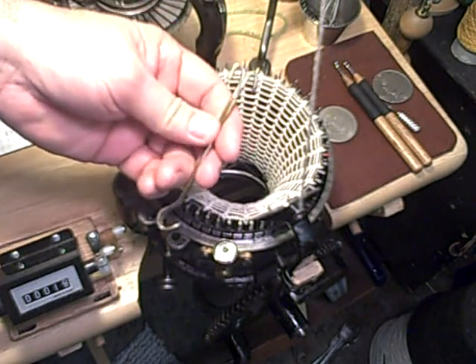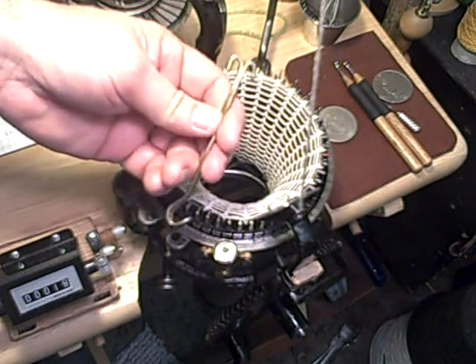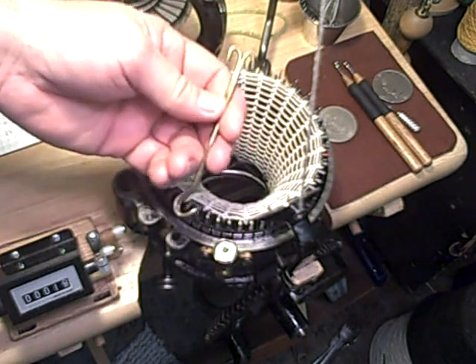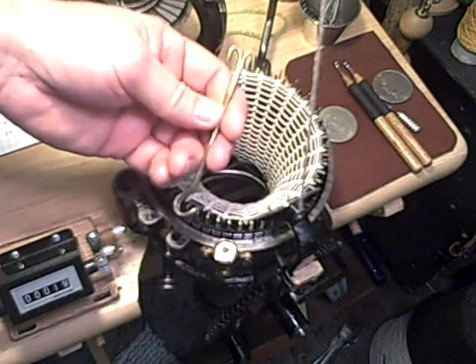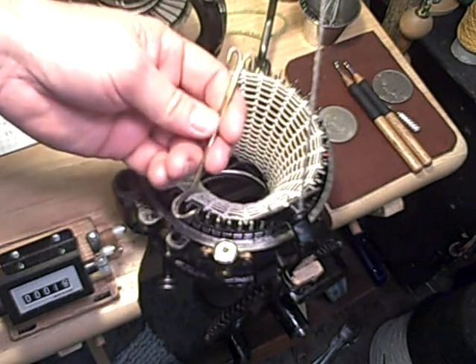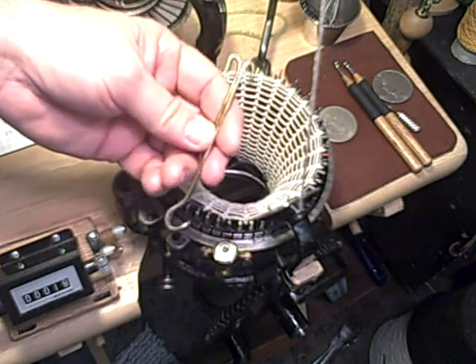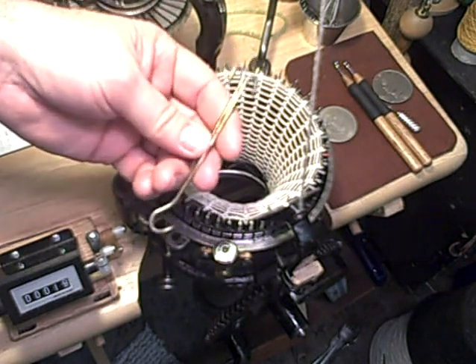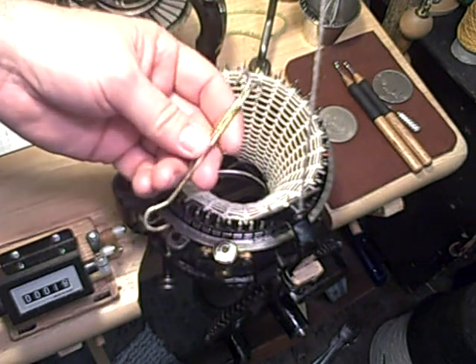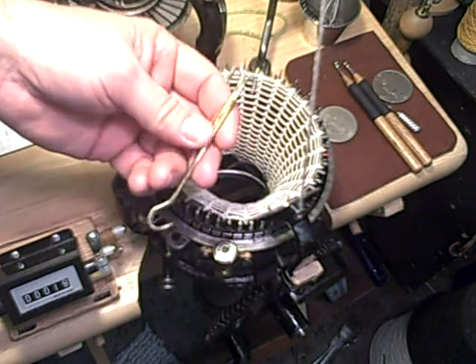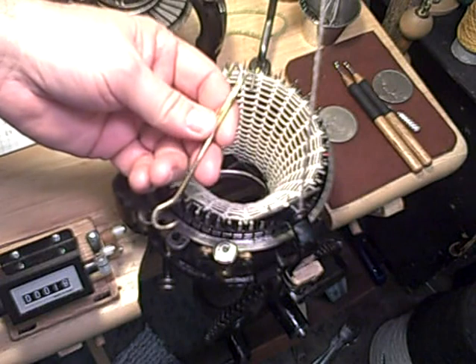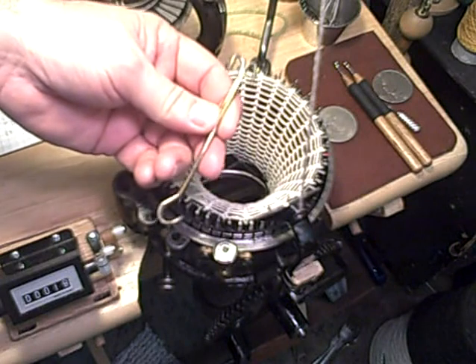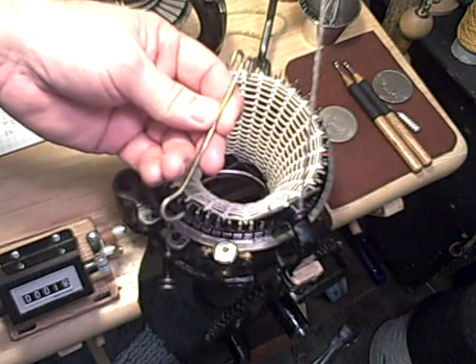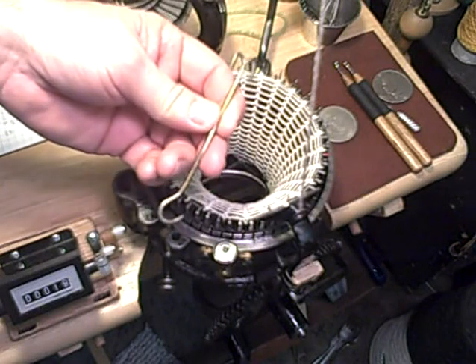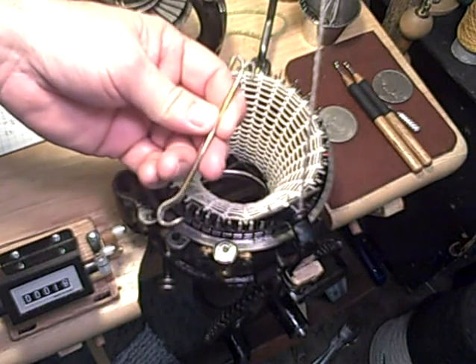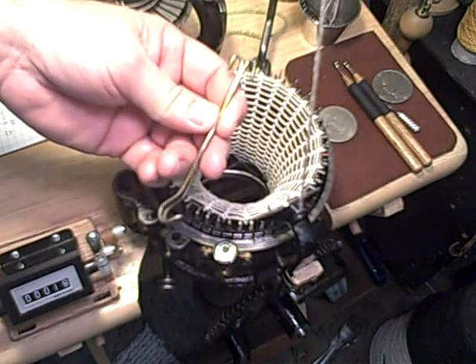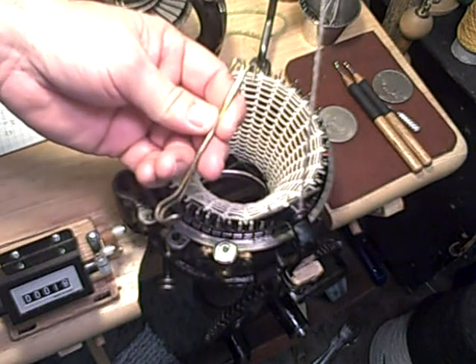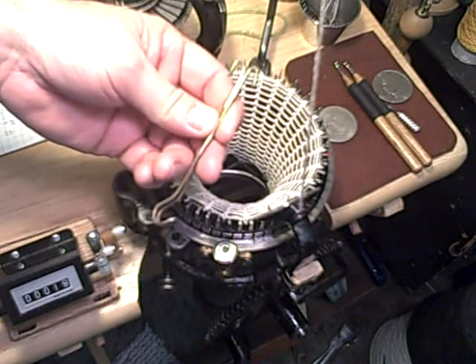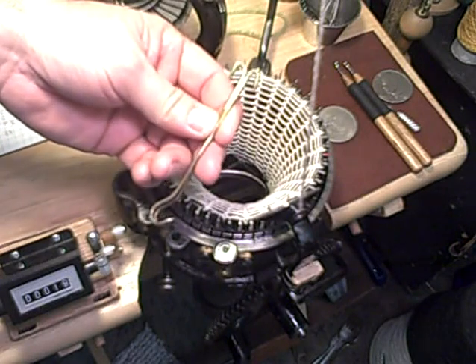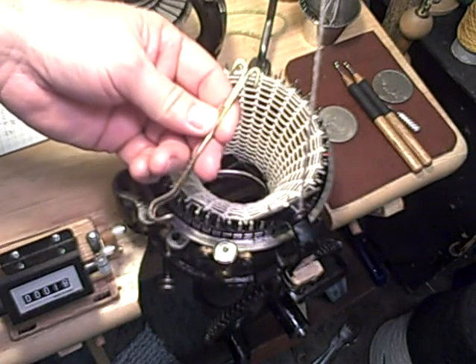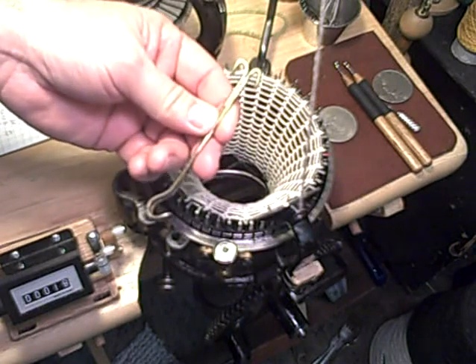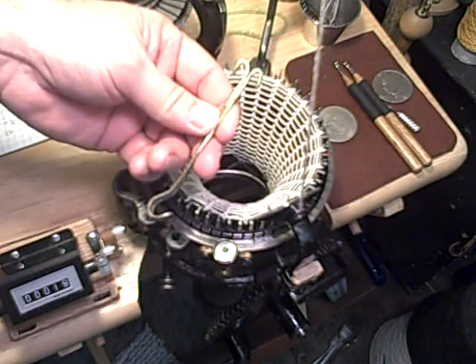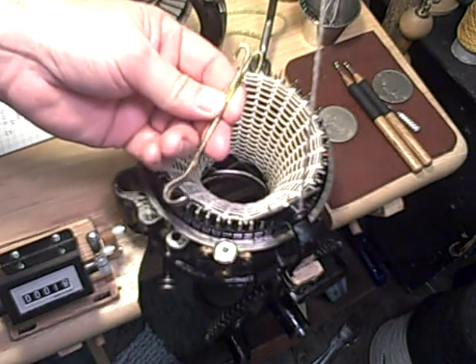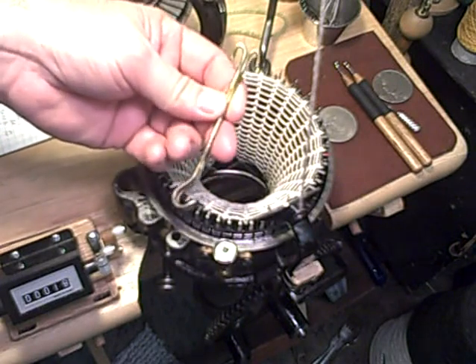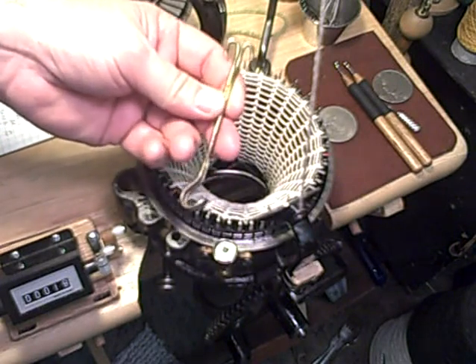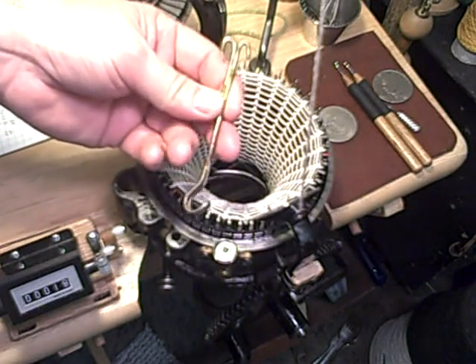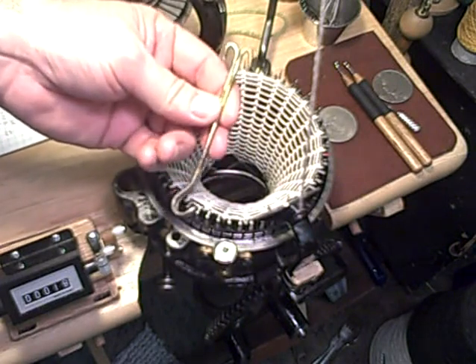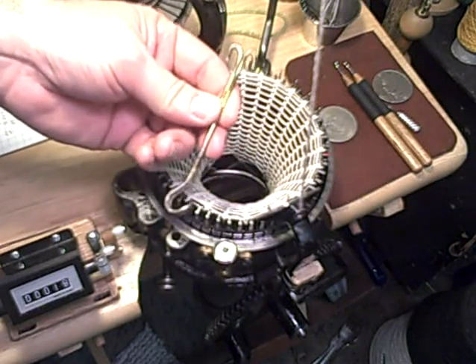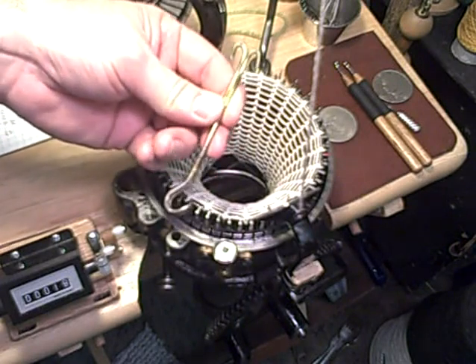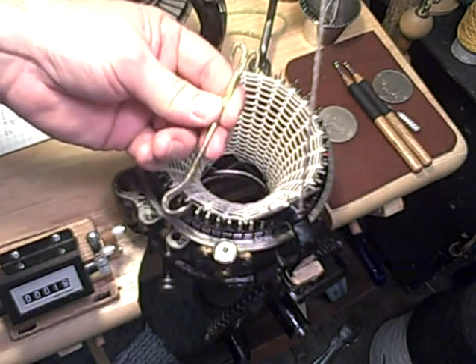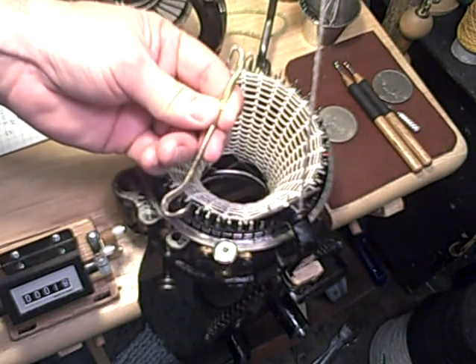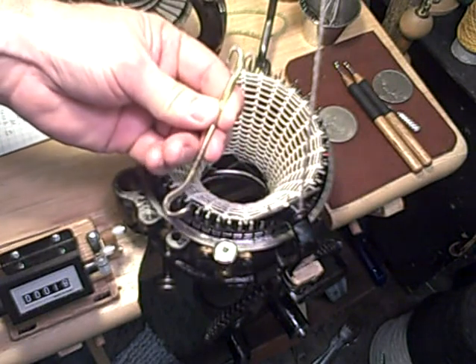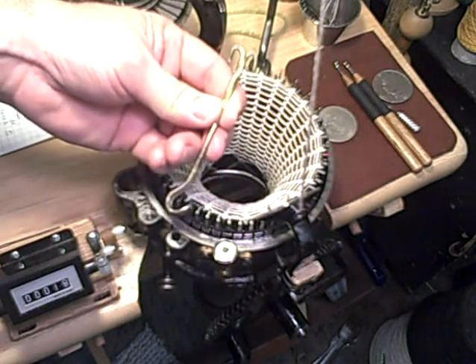Don't get hung up on any particular thing. You might want to make it a little bit longer than what this is.